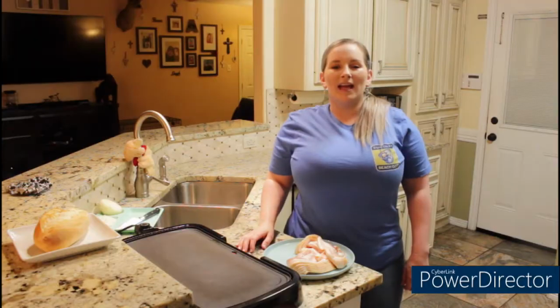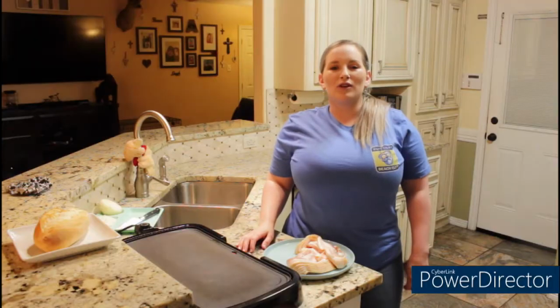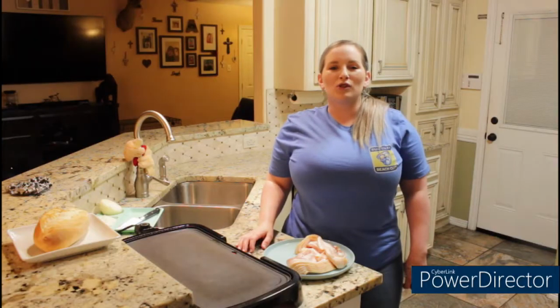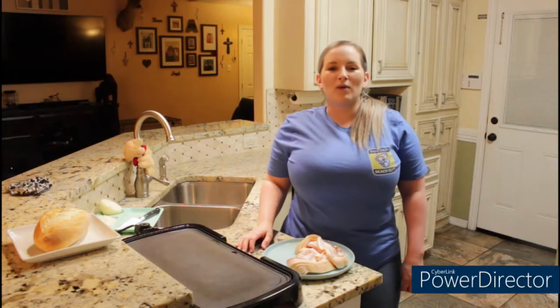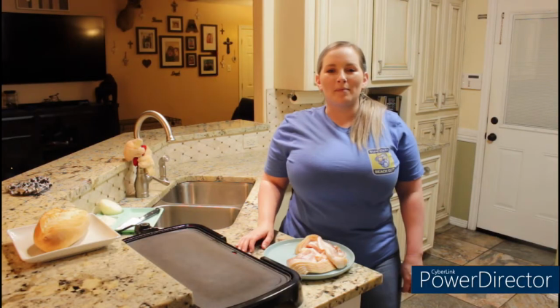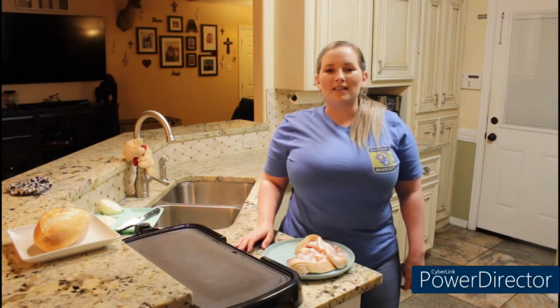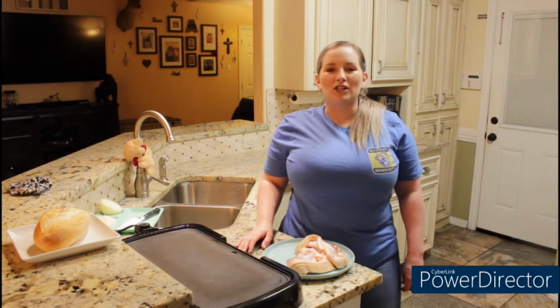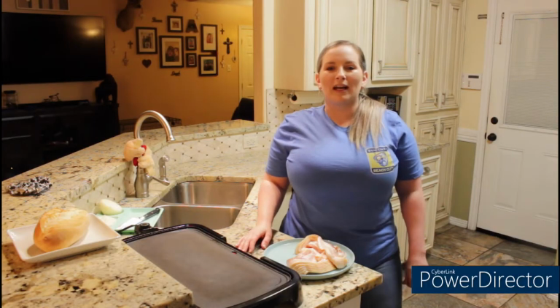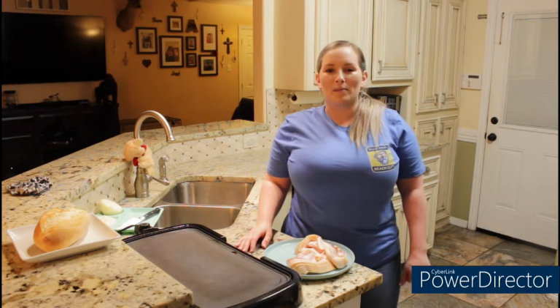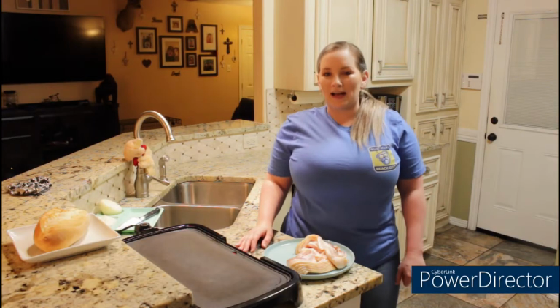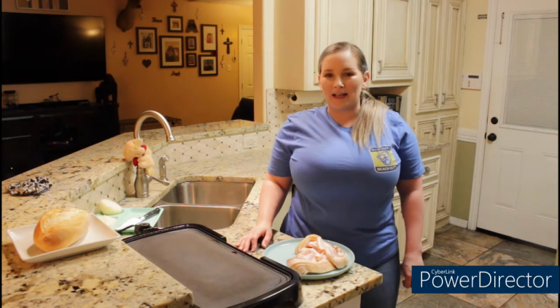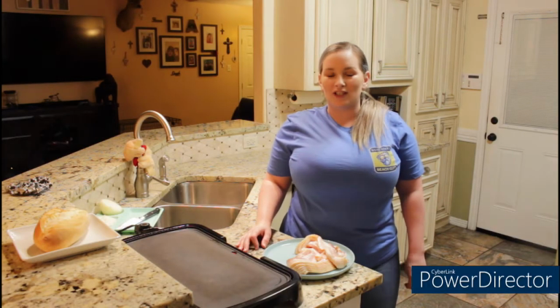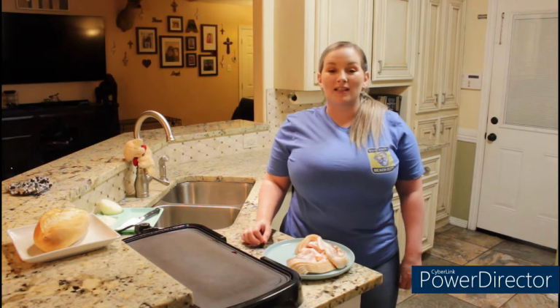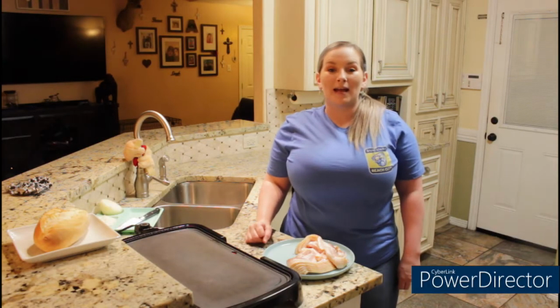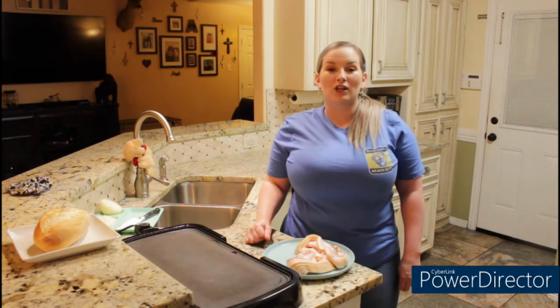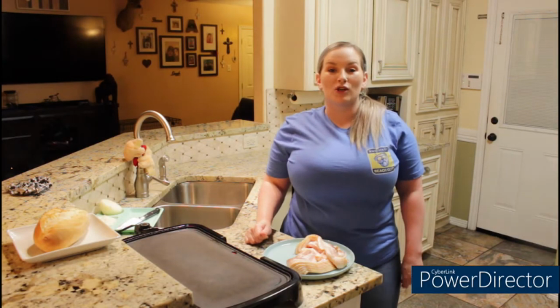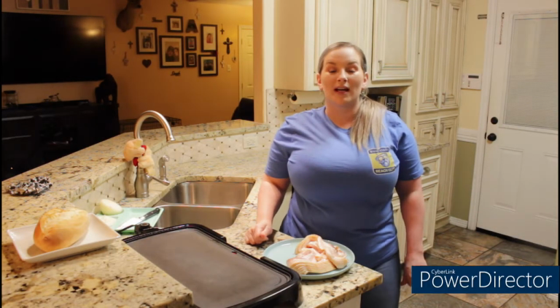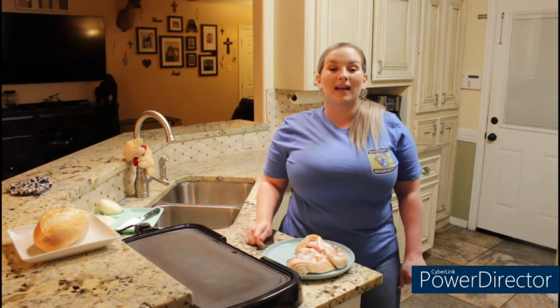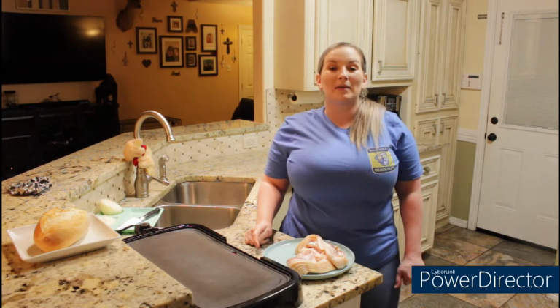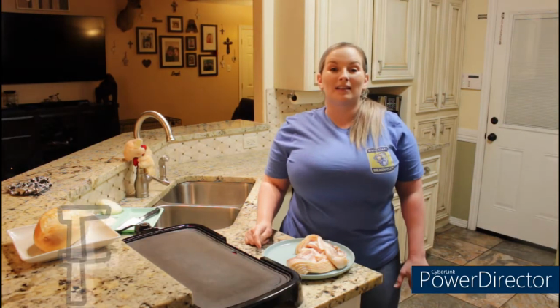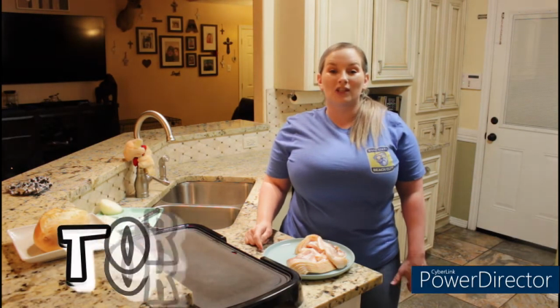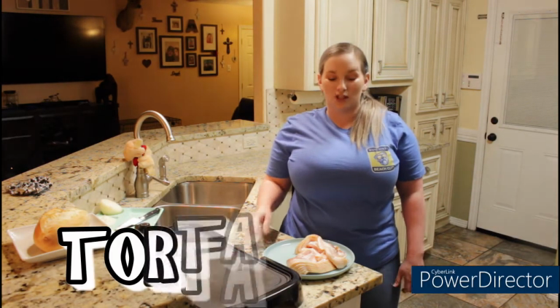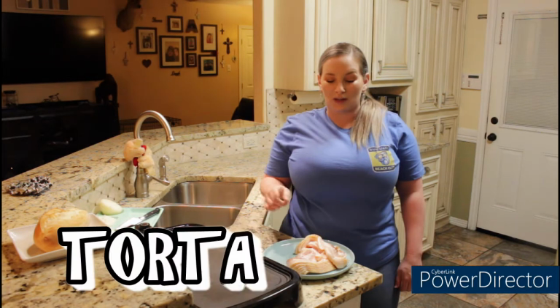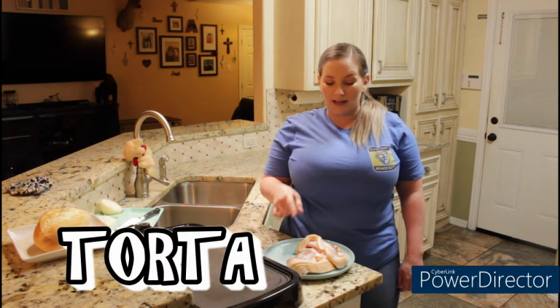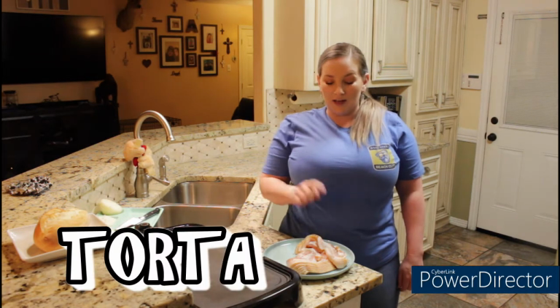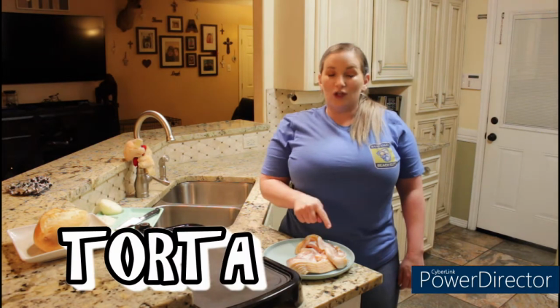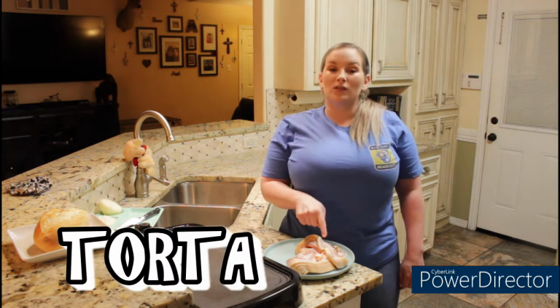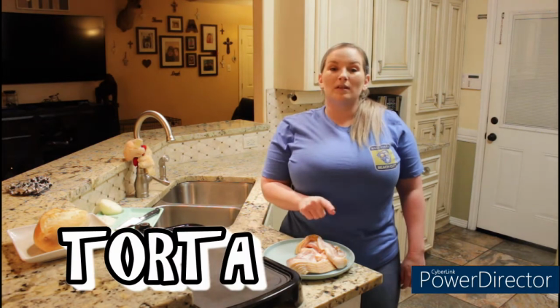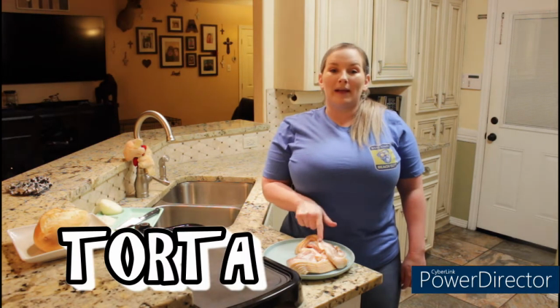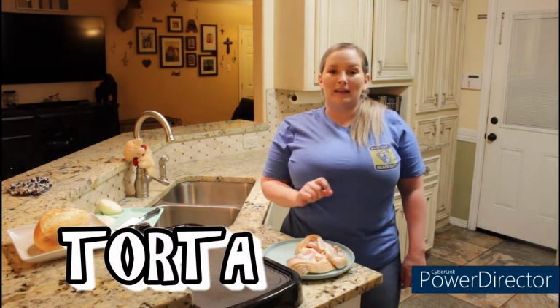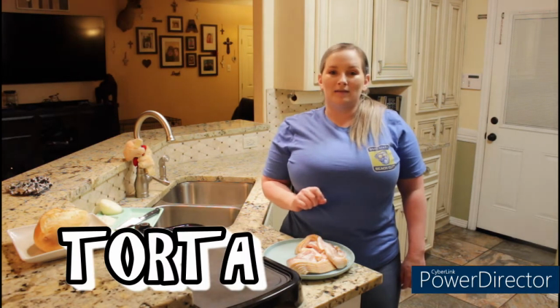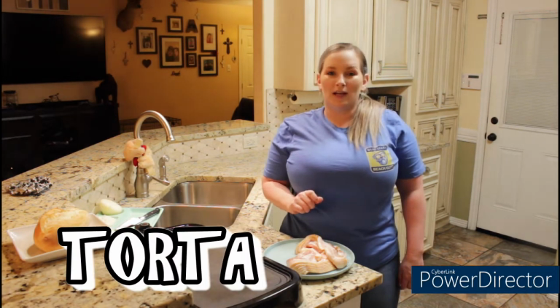Hey YouTube, welcome back to my channel. We're back in my kitchen and today I'm going to show you guys how to make a delicious torta using bacon.